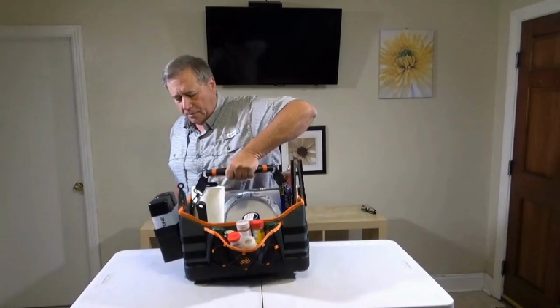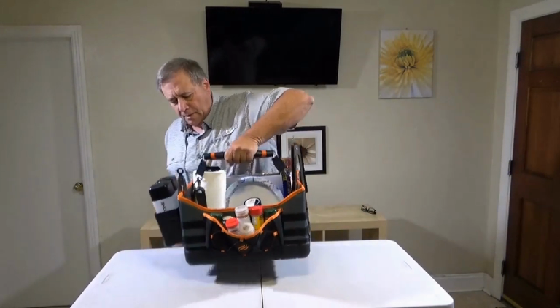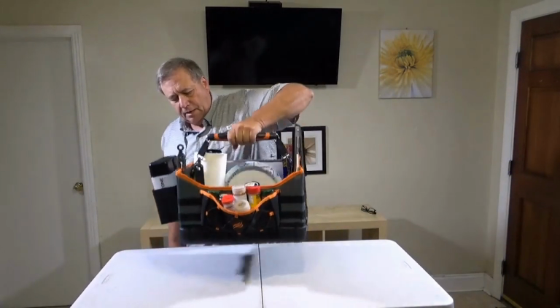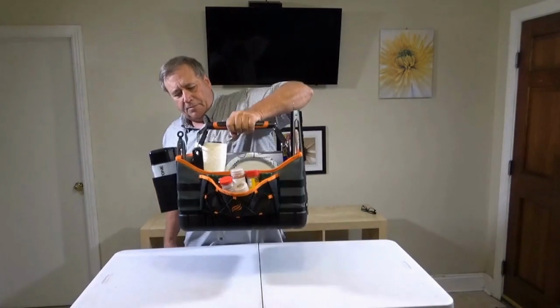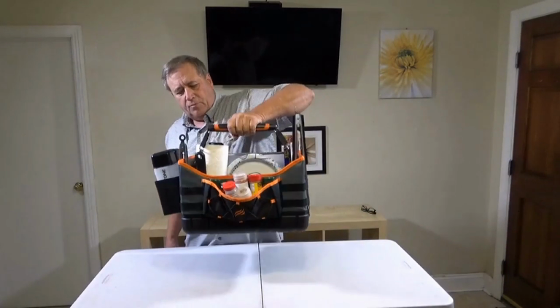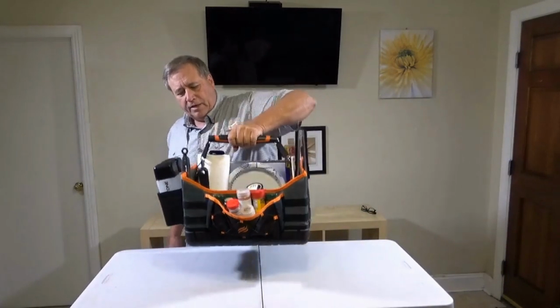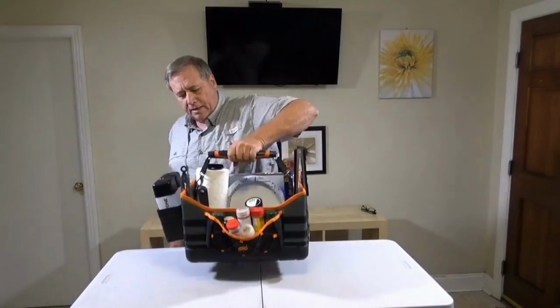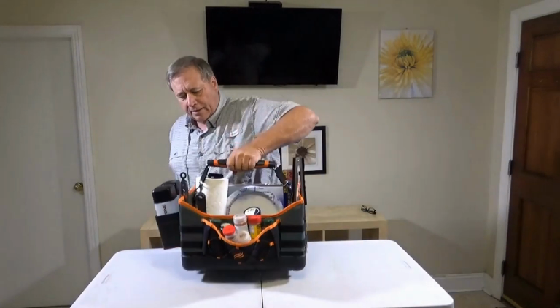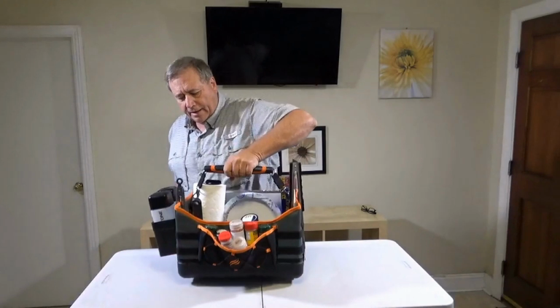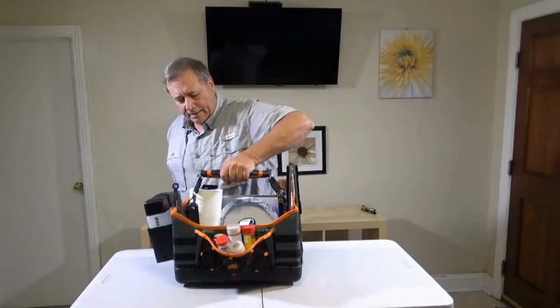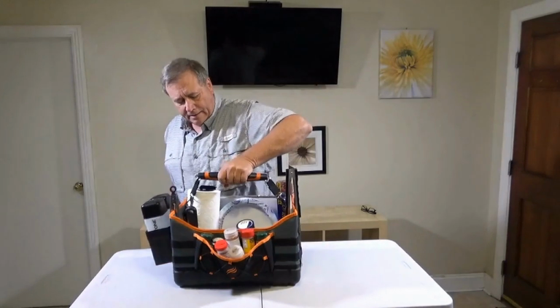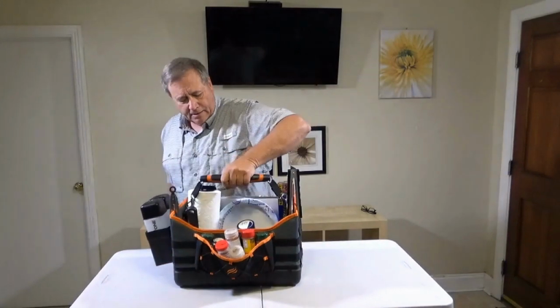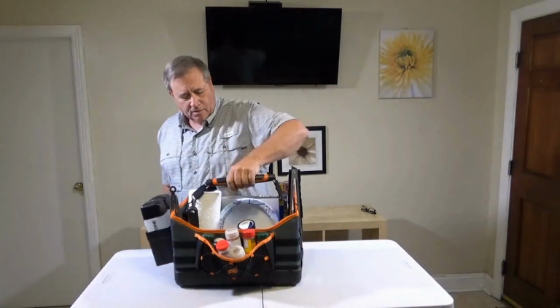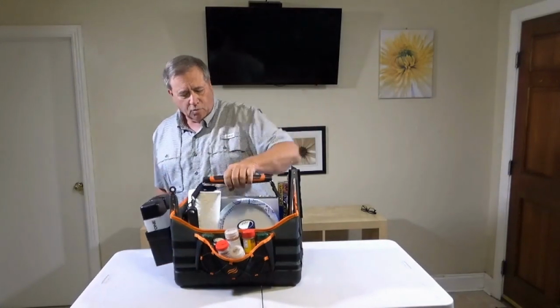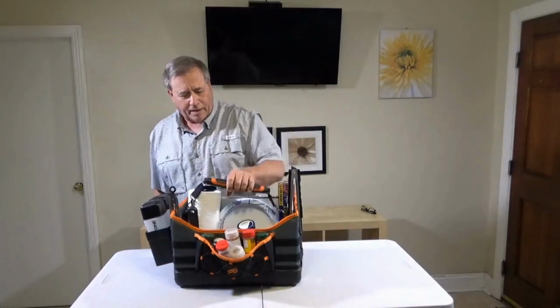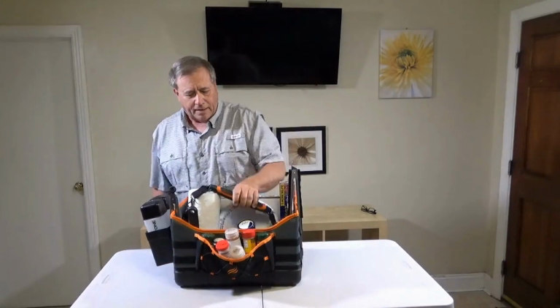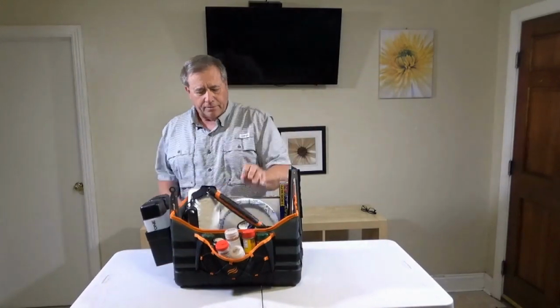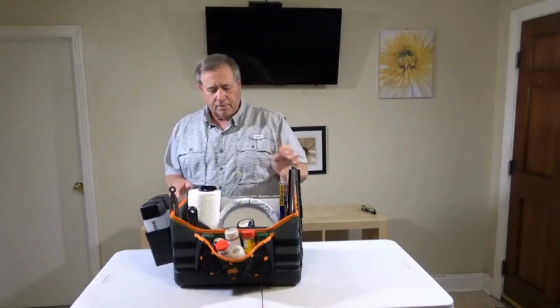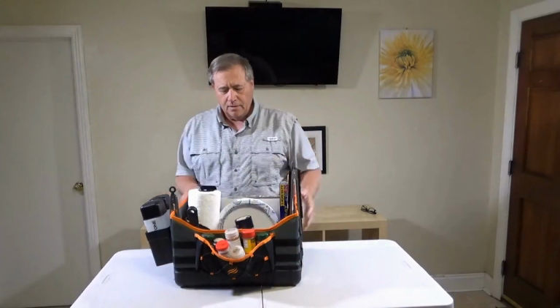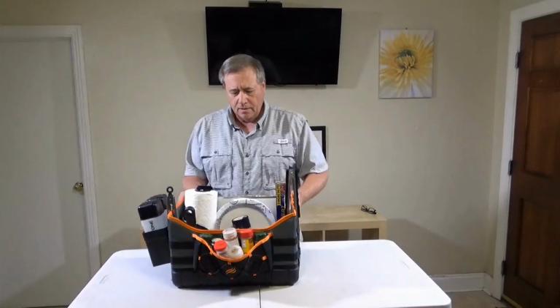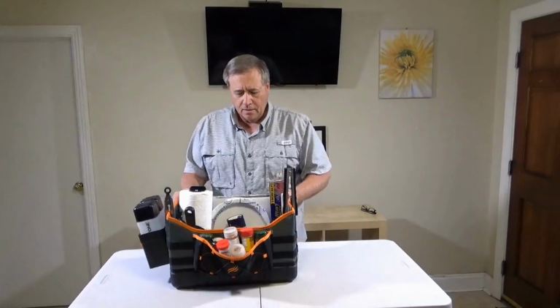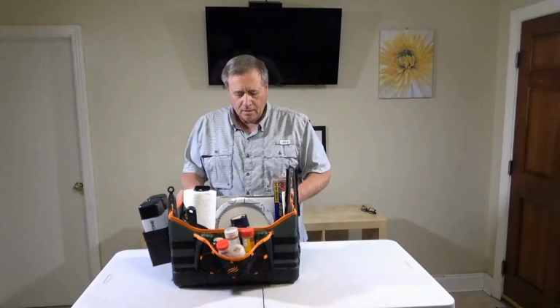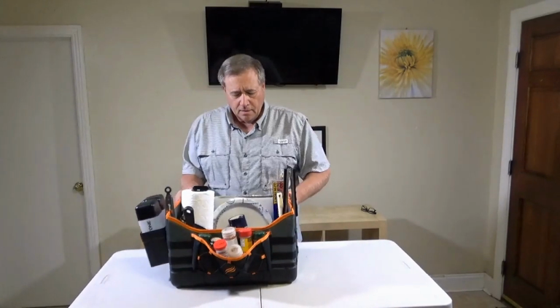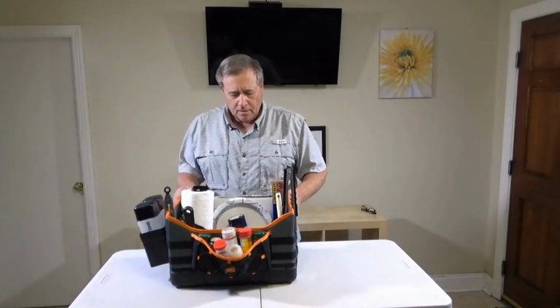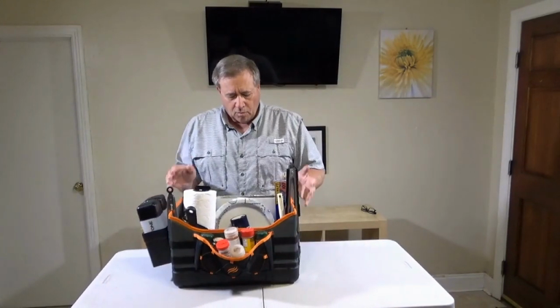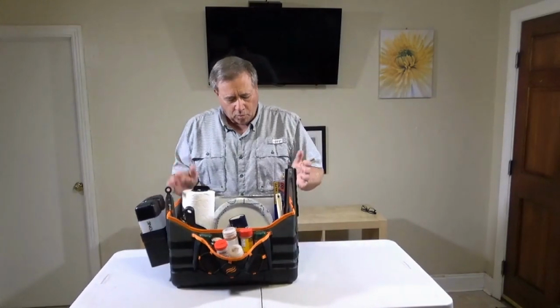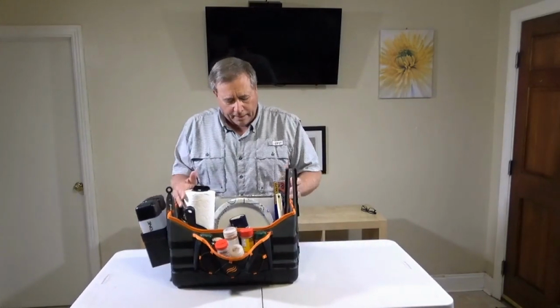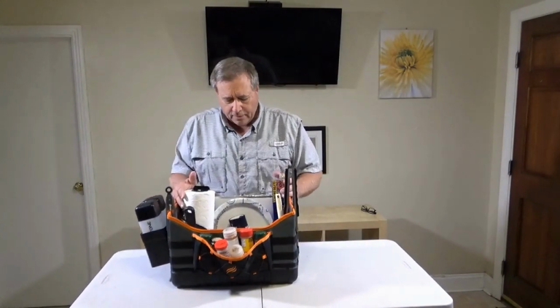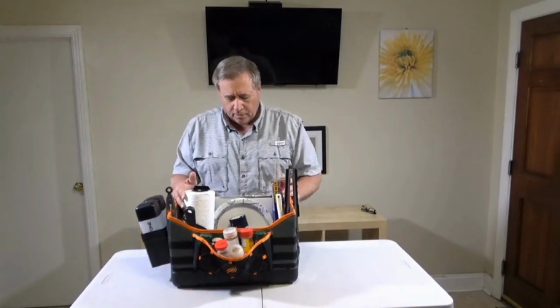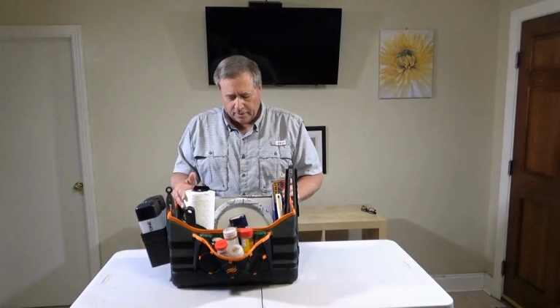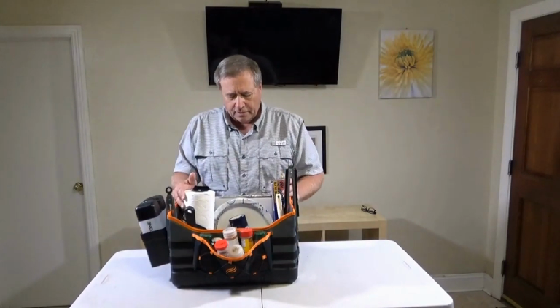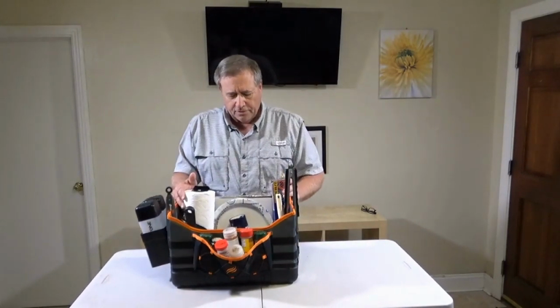We're not missing anything — that's good. So we can pick that up and carry it right out to our grilling station.